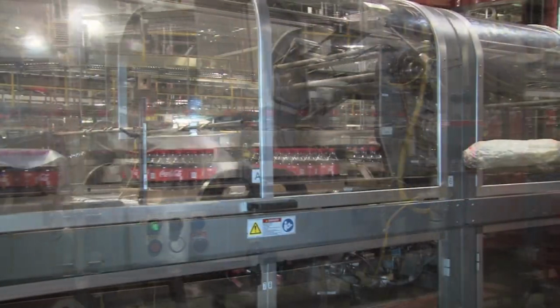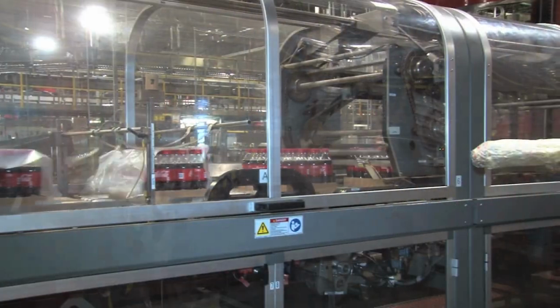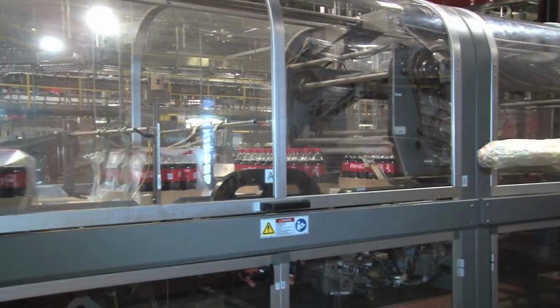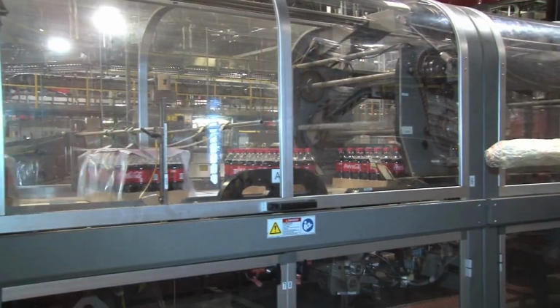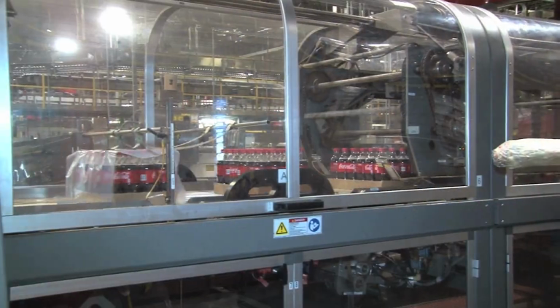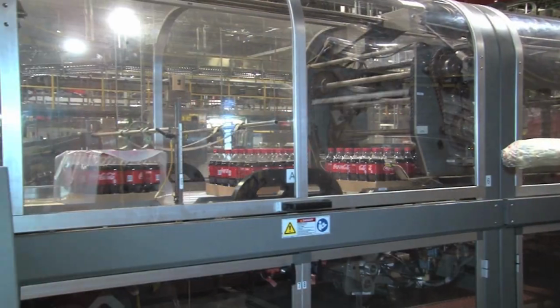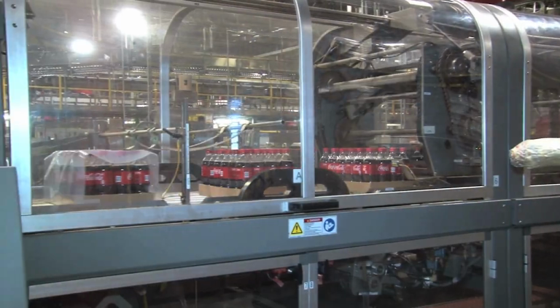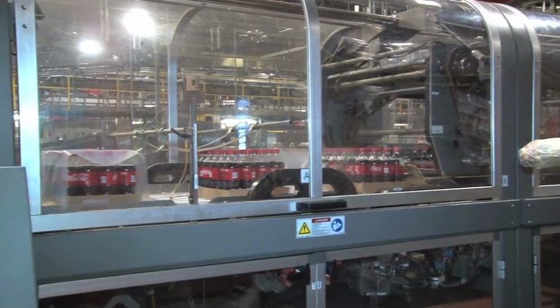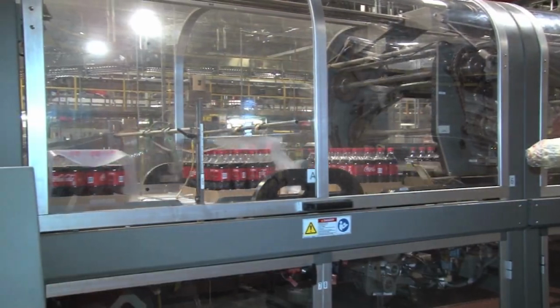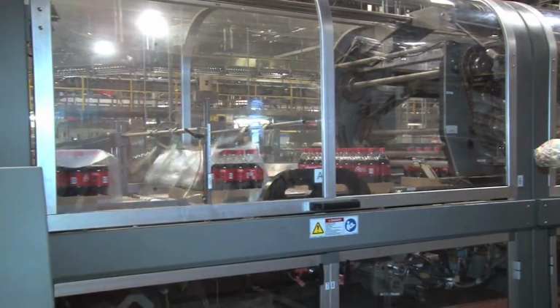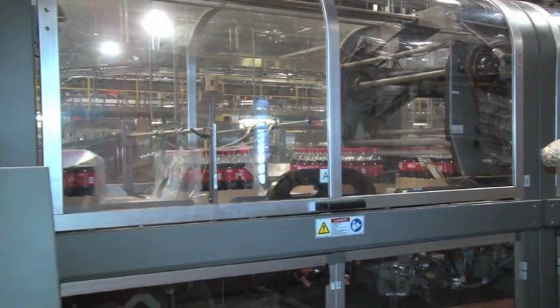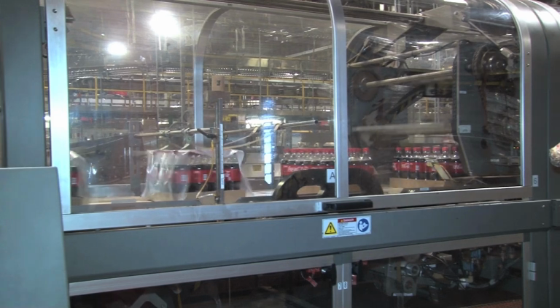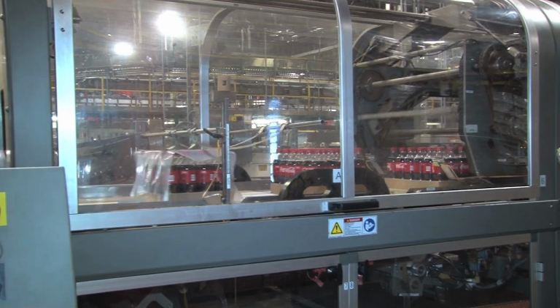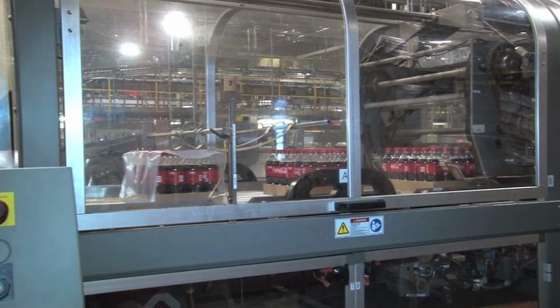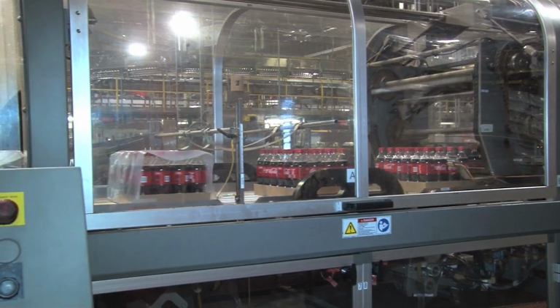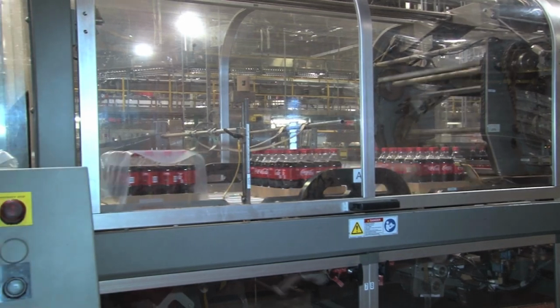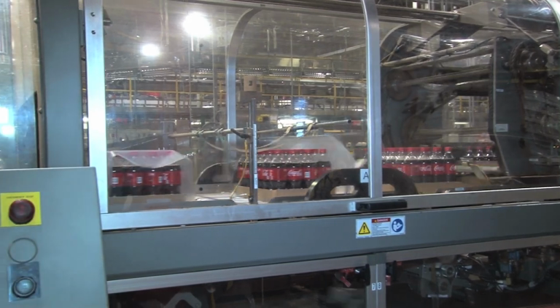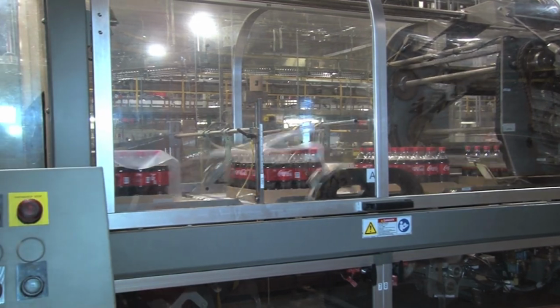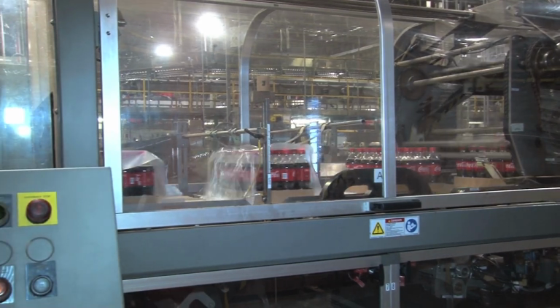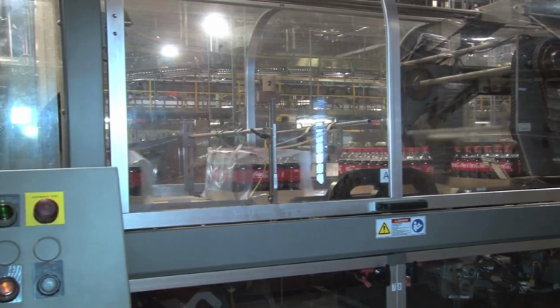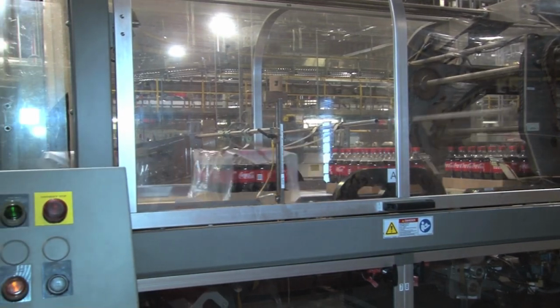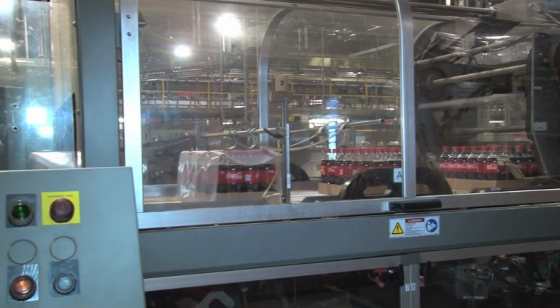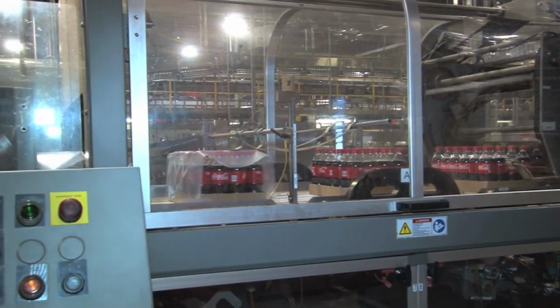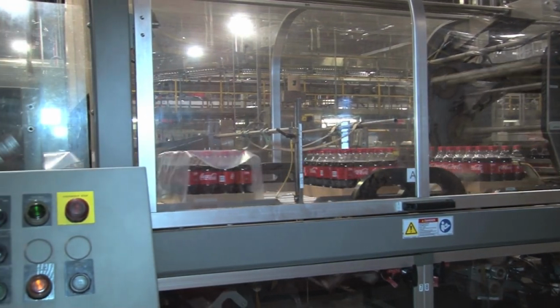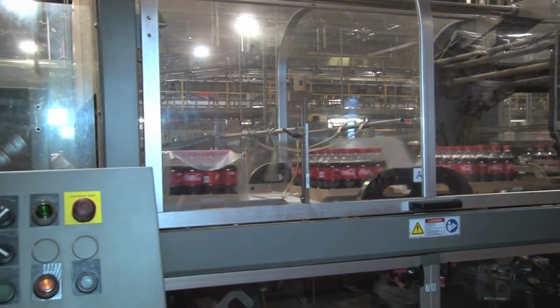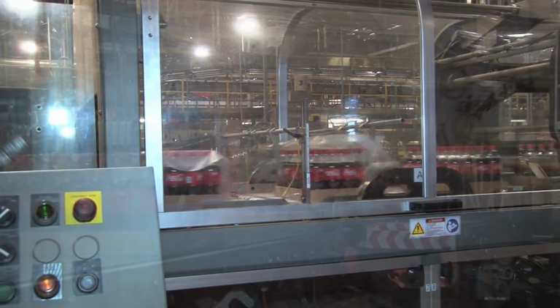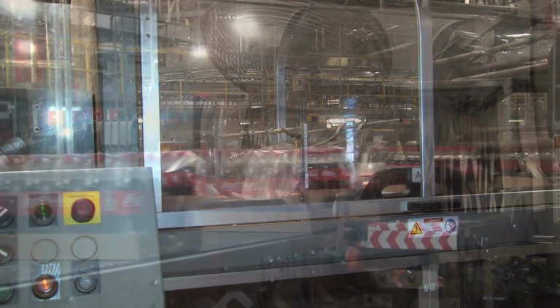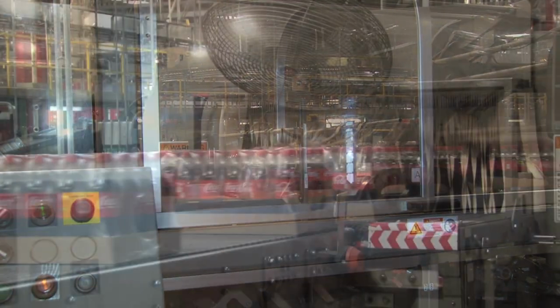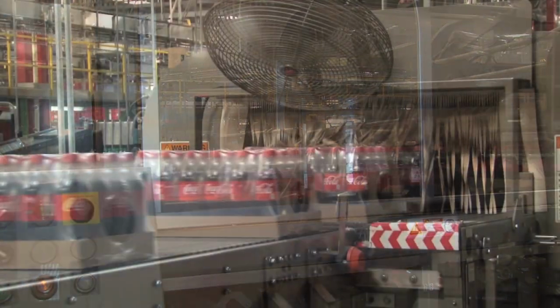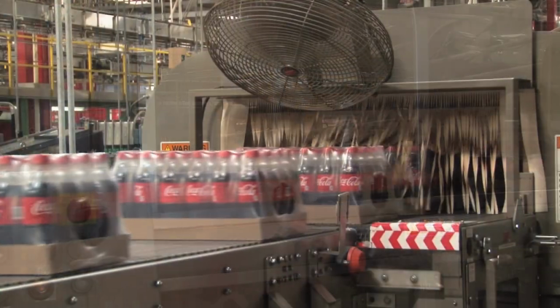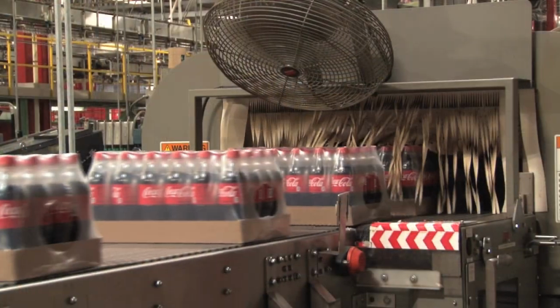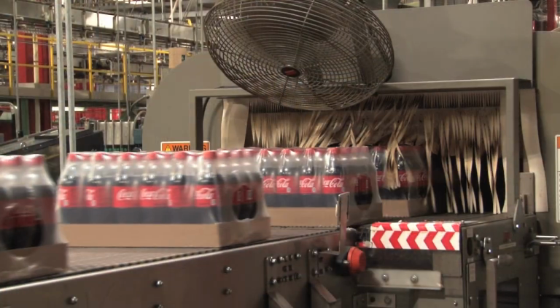Once labeling is complete, bottles are sorted into cases. Here, they are being shrunk wrapped into 24 count cases.